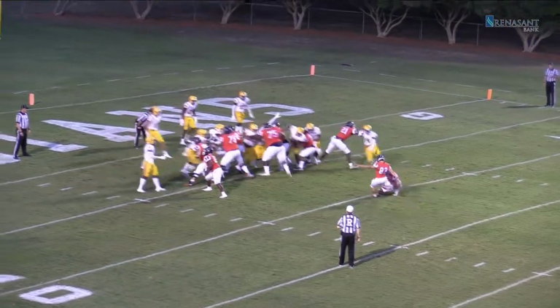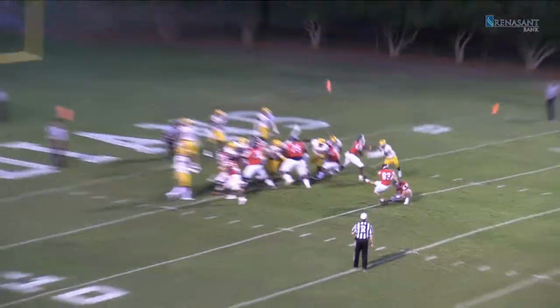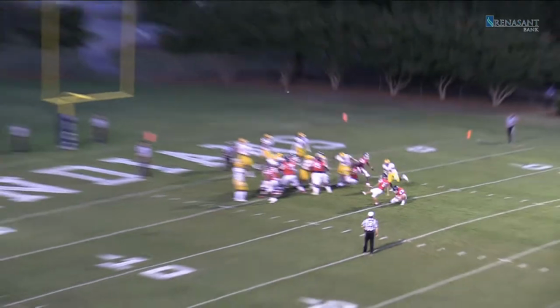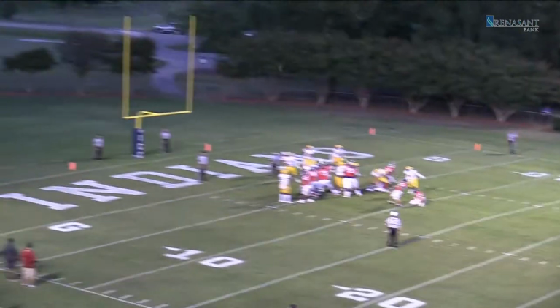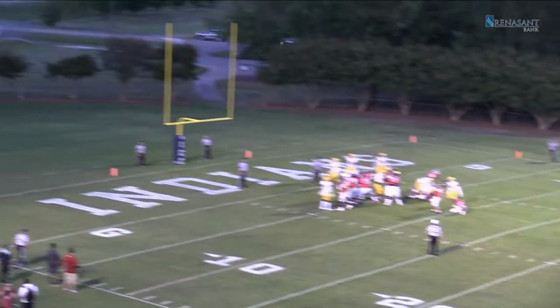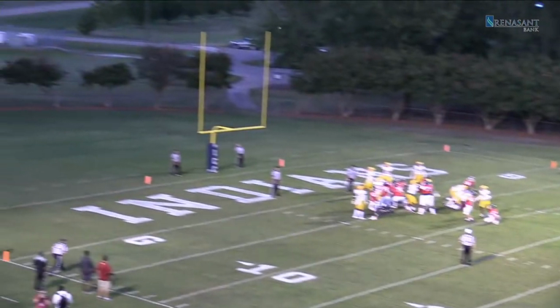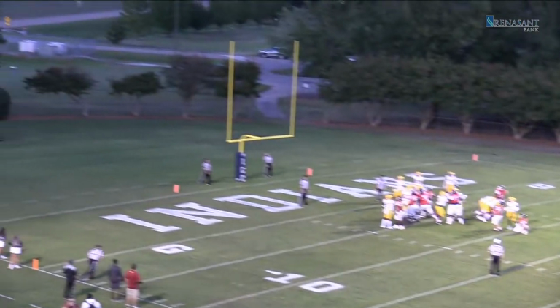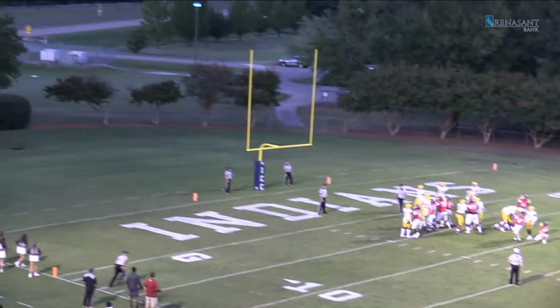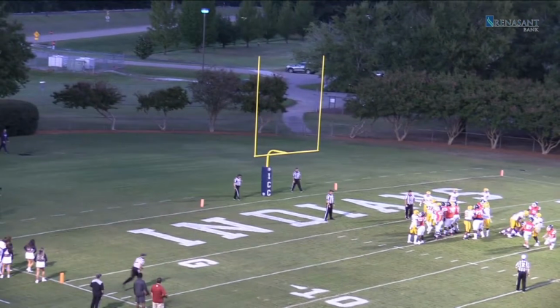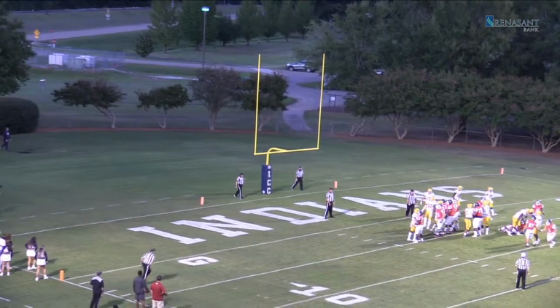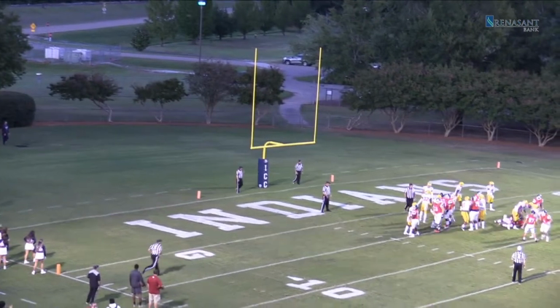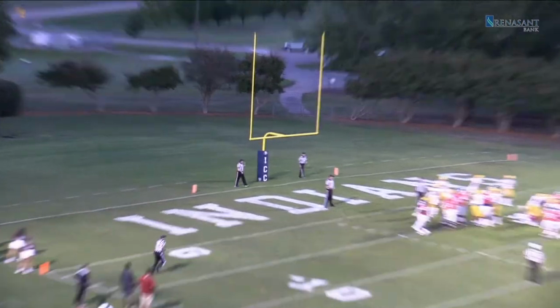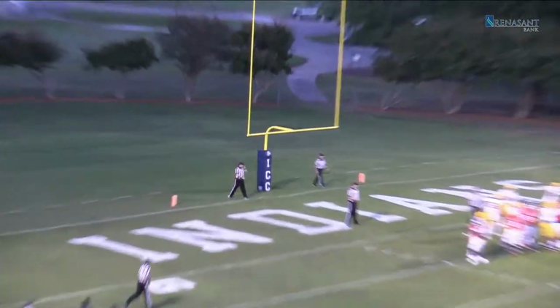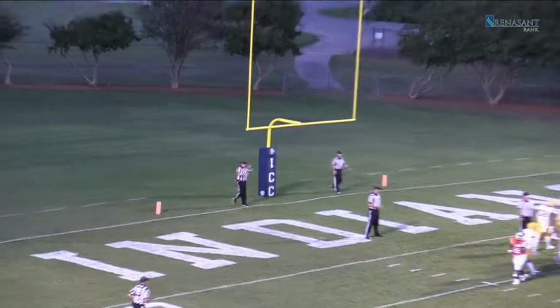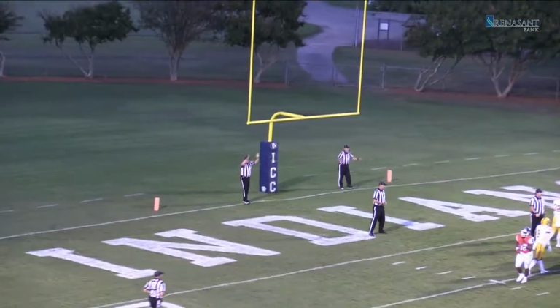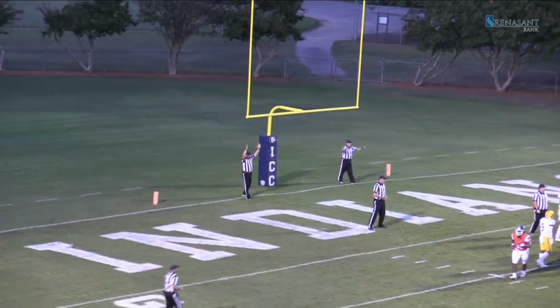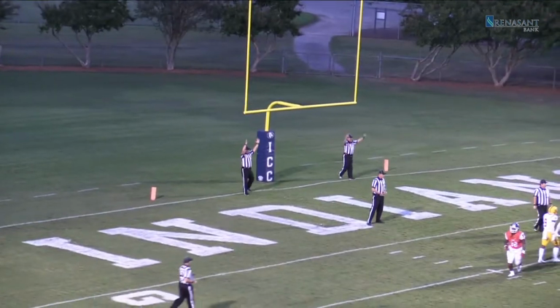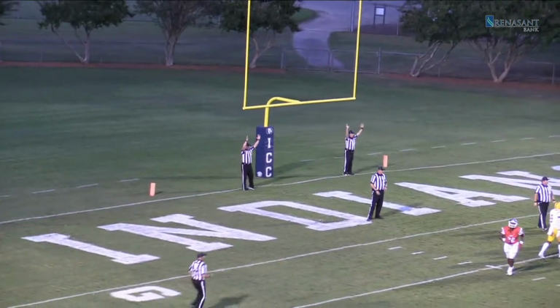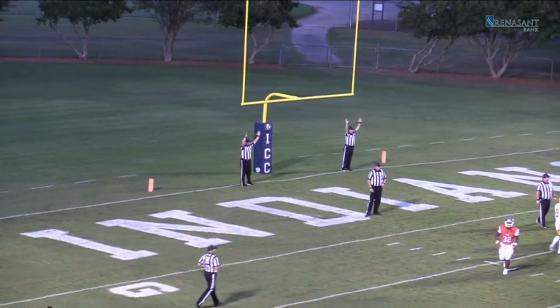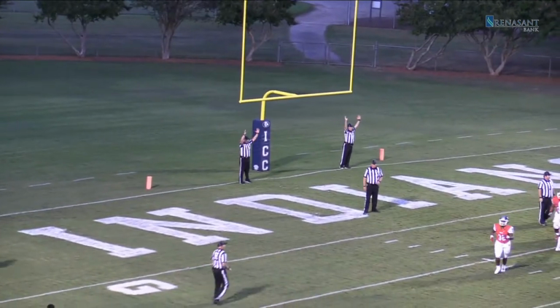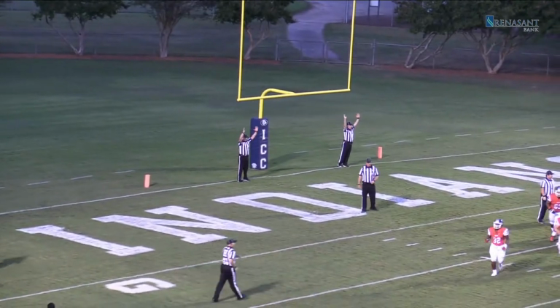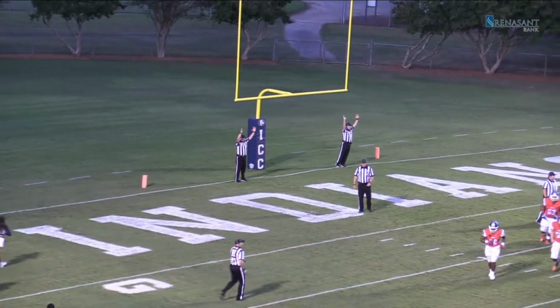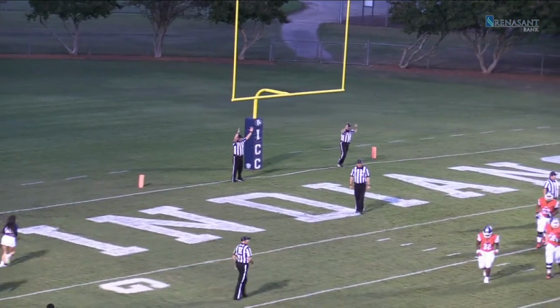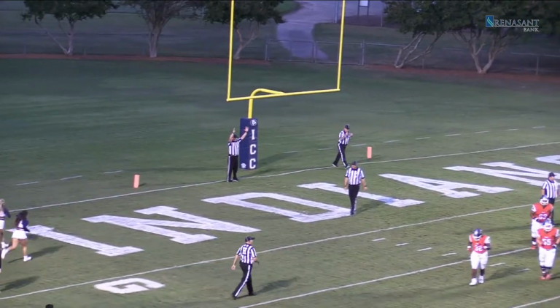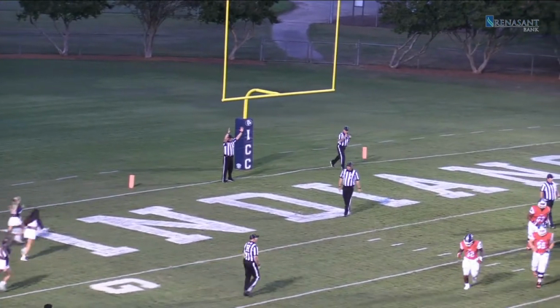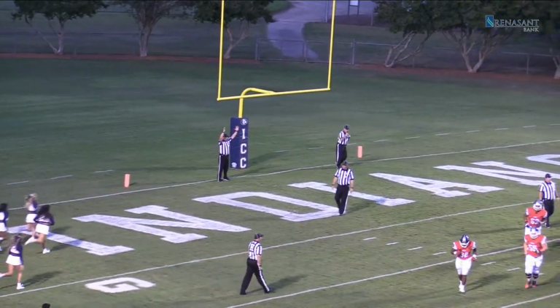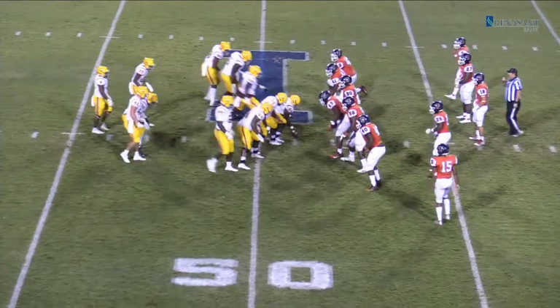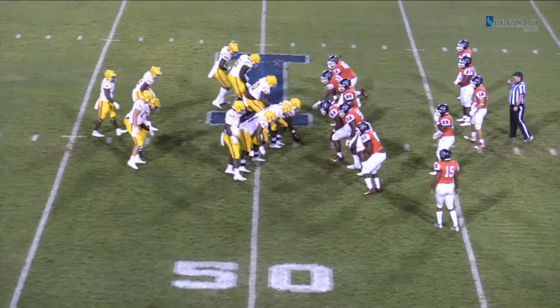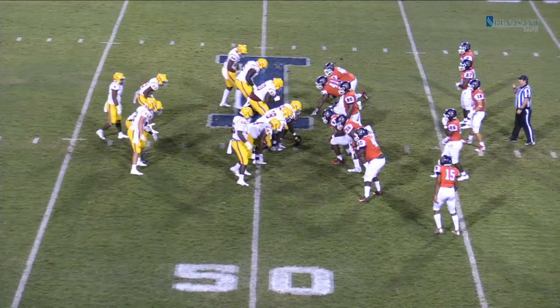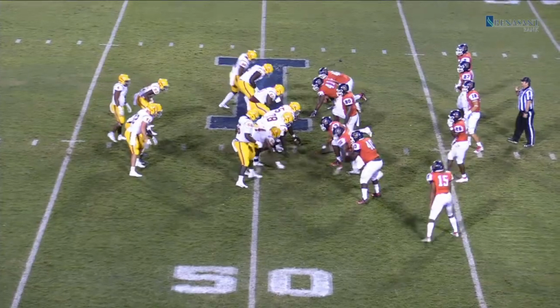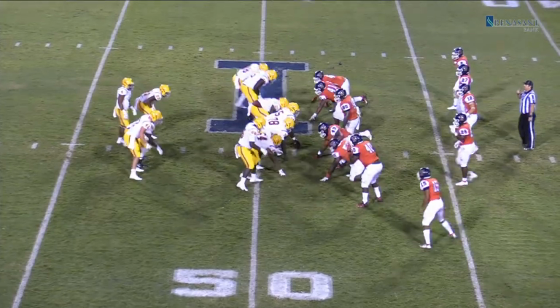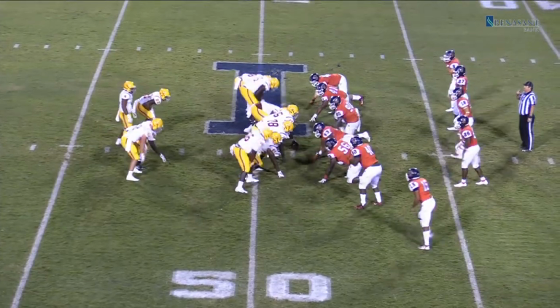High snap, able to get it down. The kick is up, and the kick is good. Lash out and one.